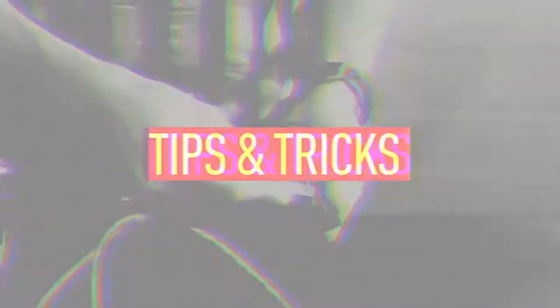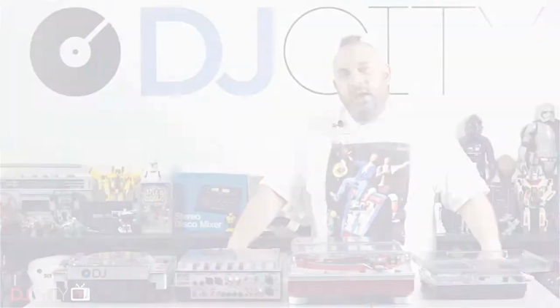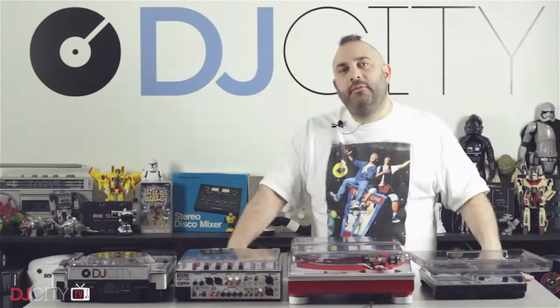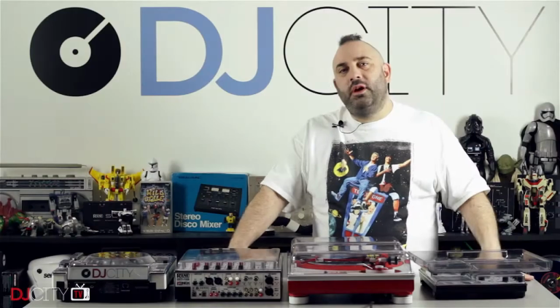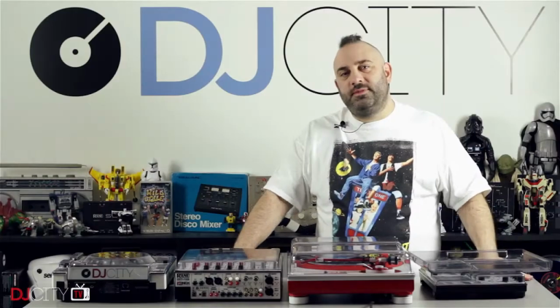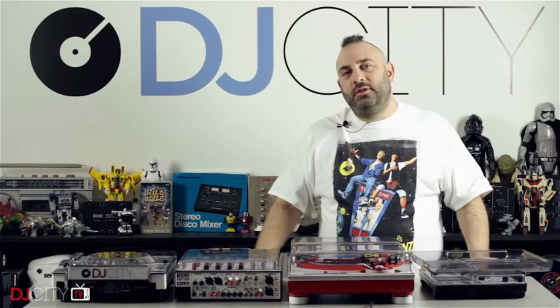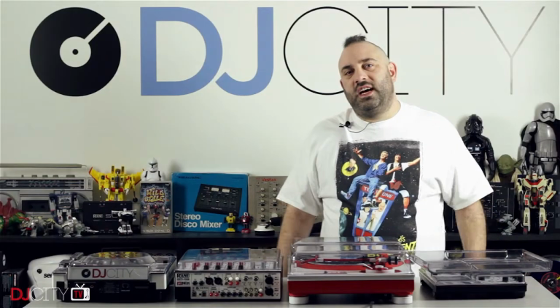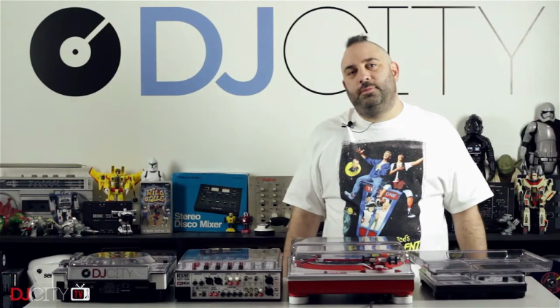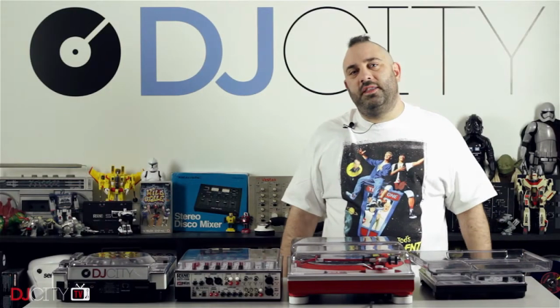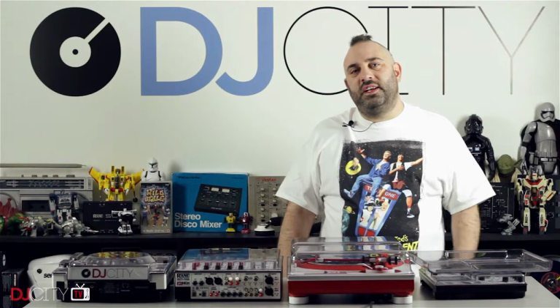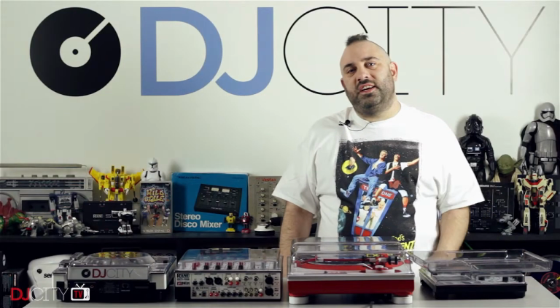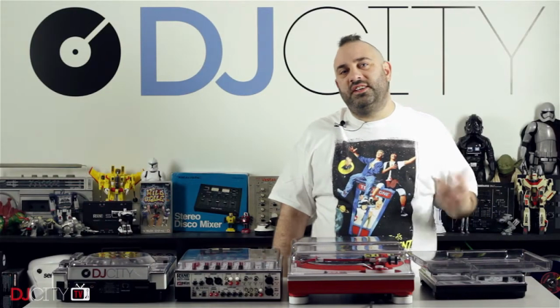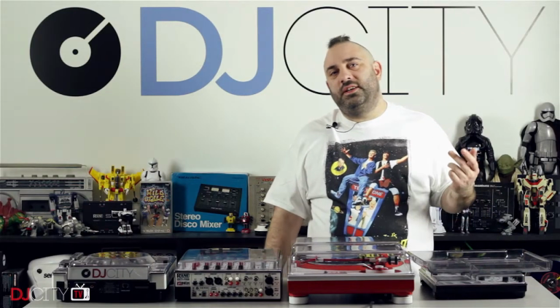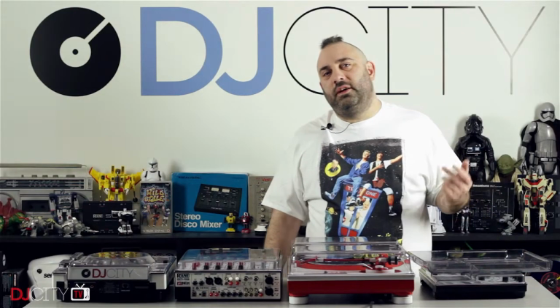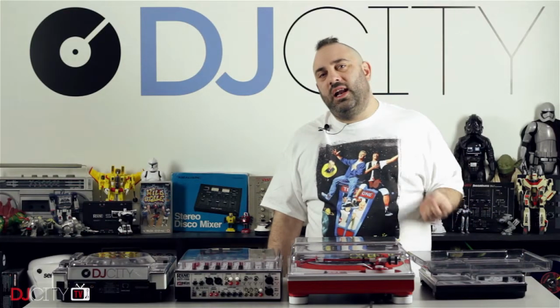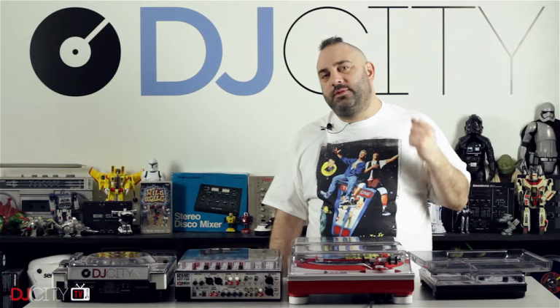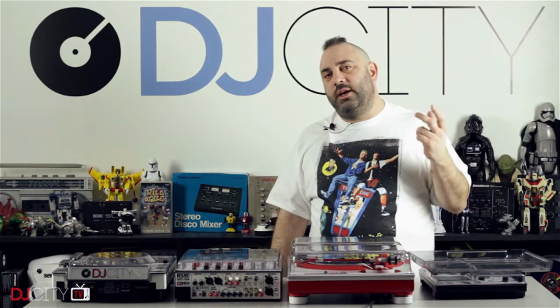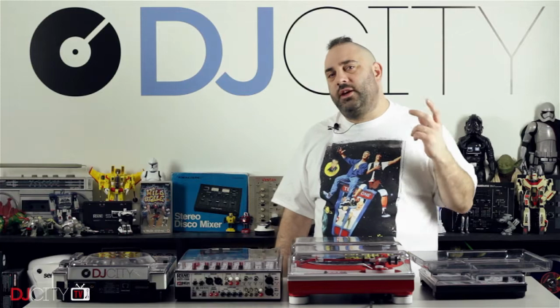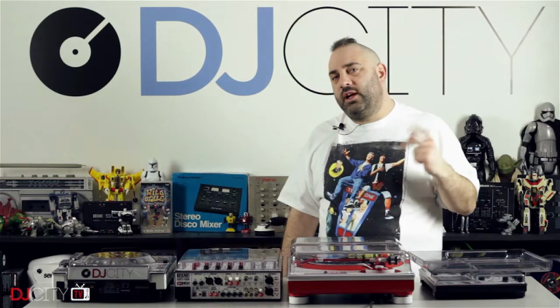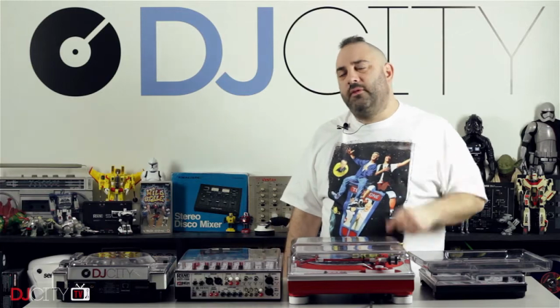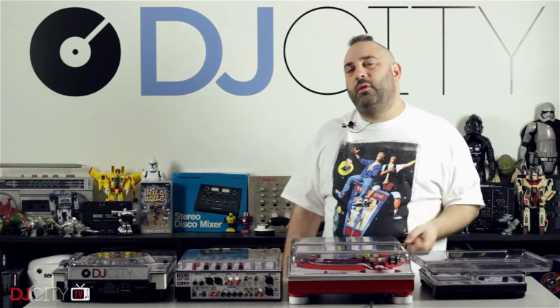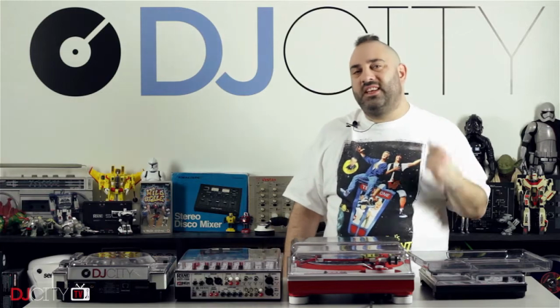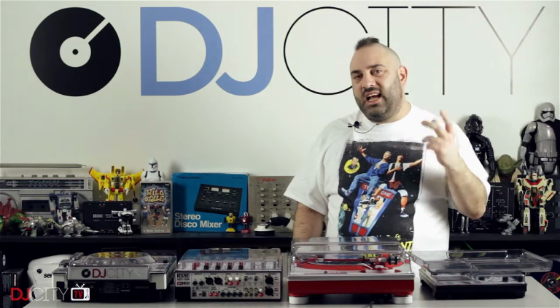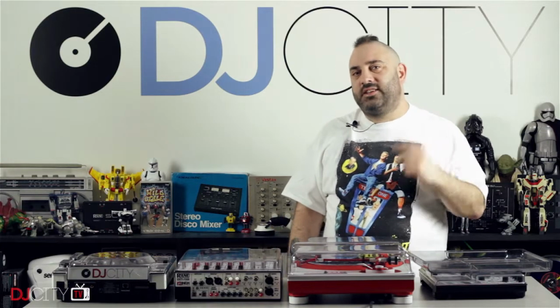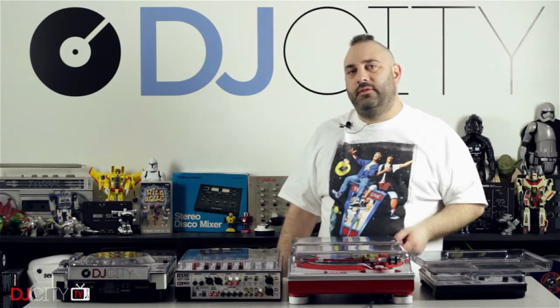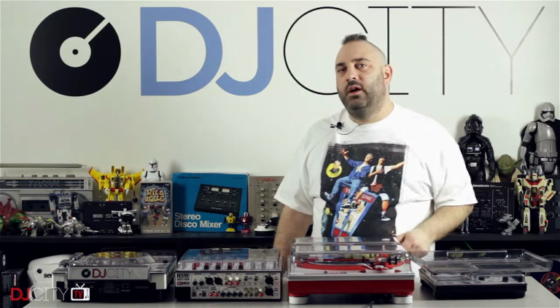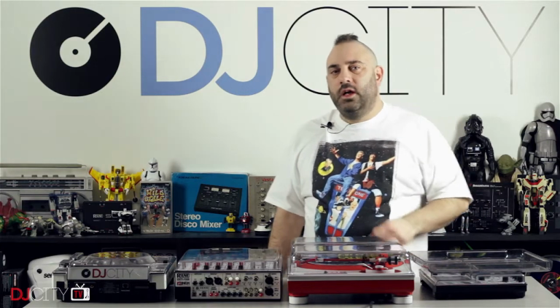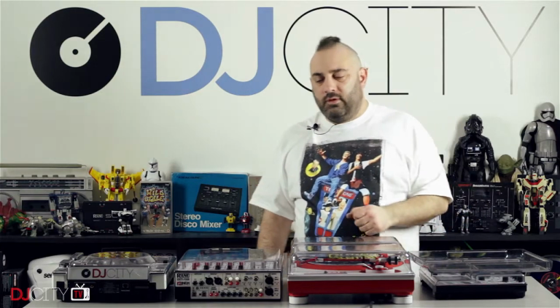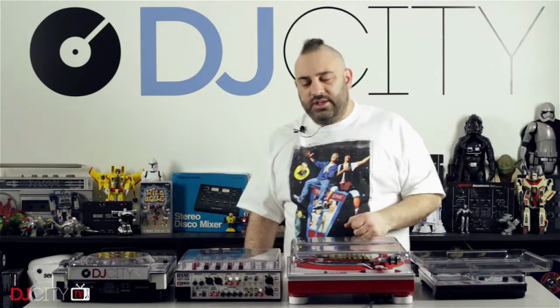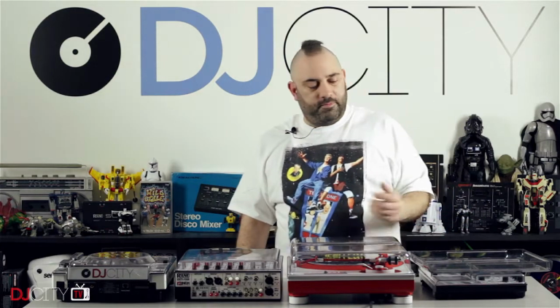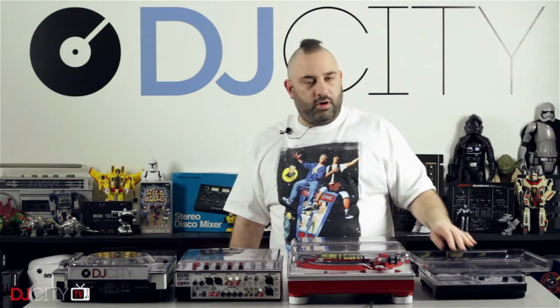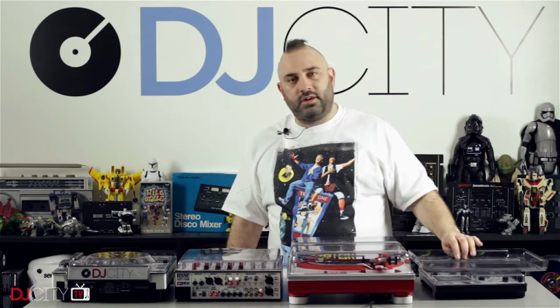Hey everyone, it's Mojax back in the DJ City UK lab today with a quick review of the Dexaver range of products.